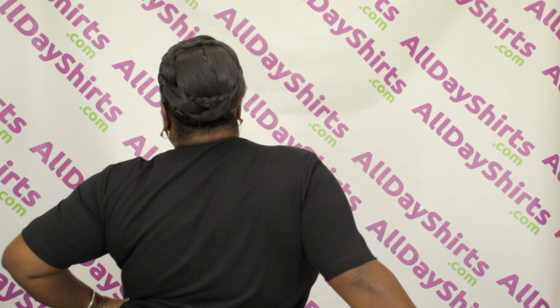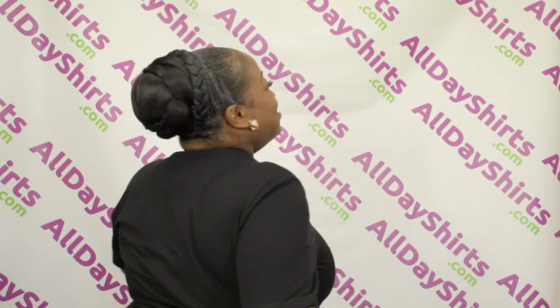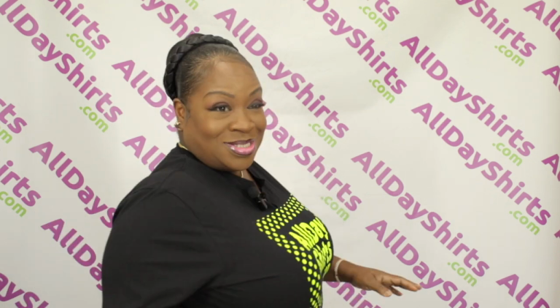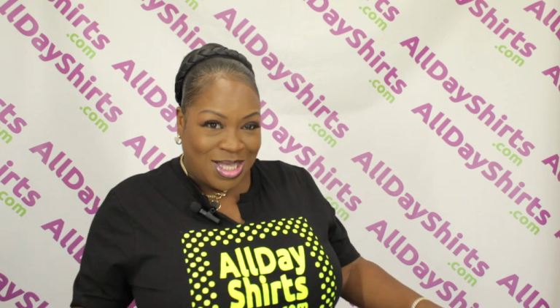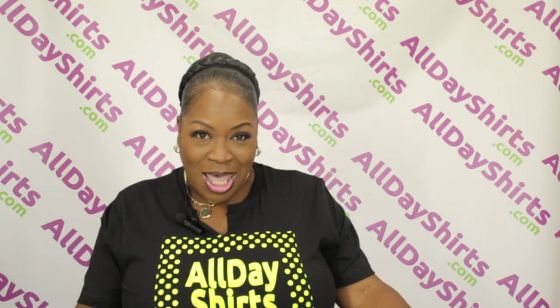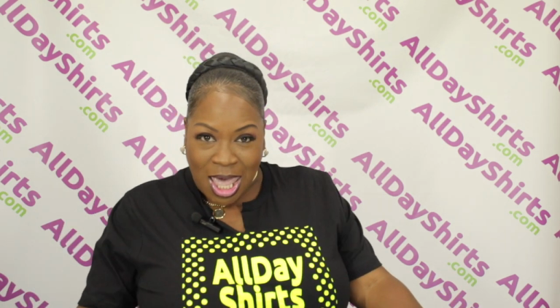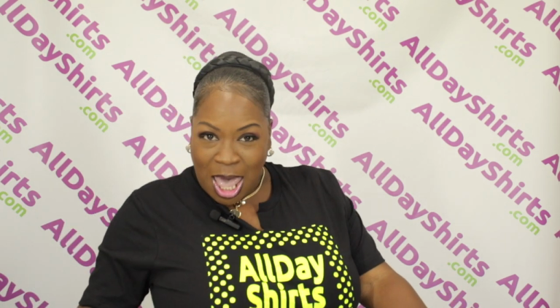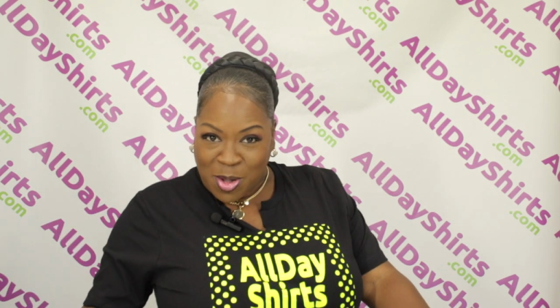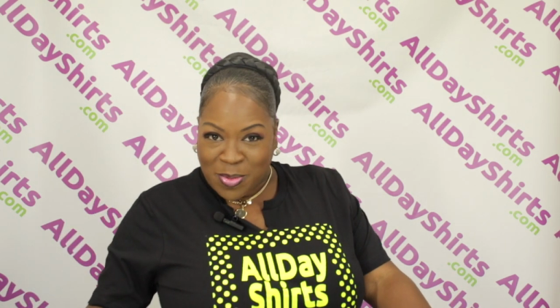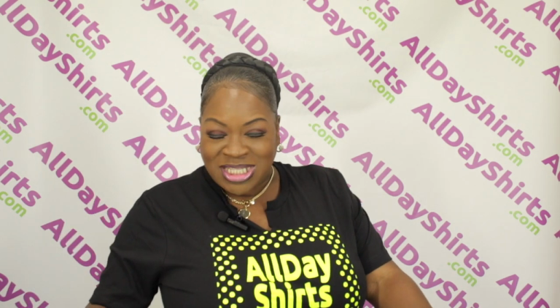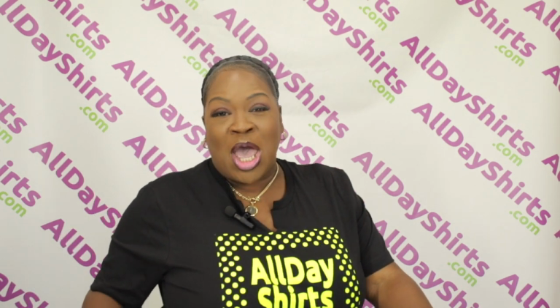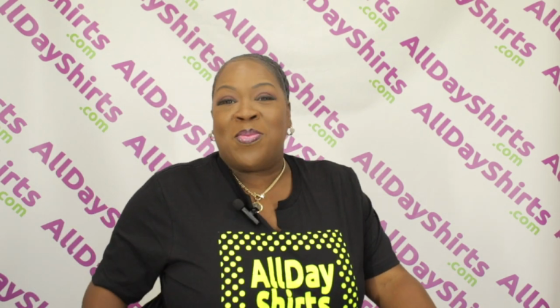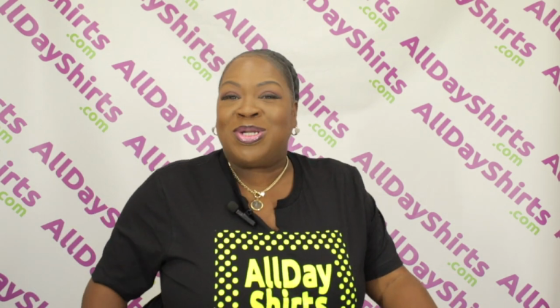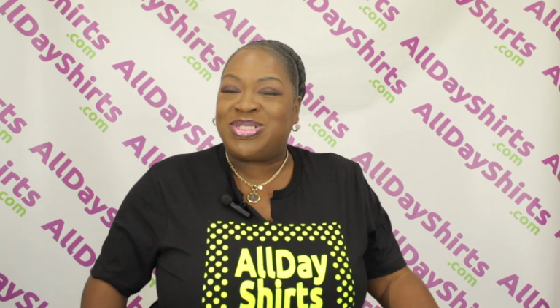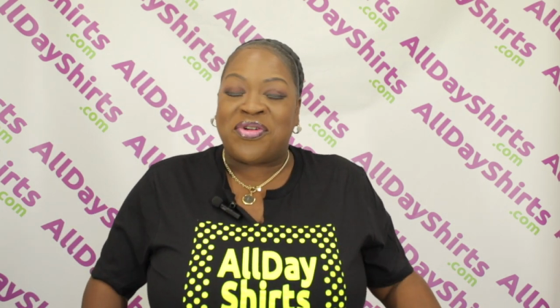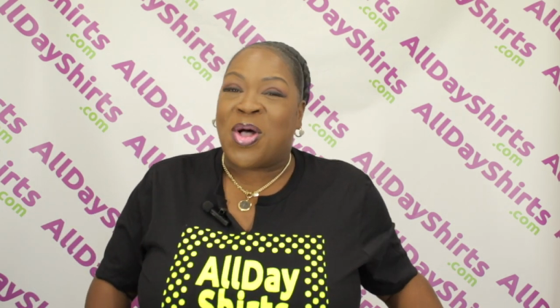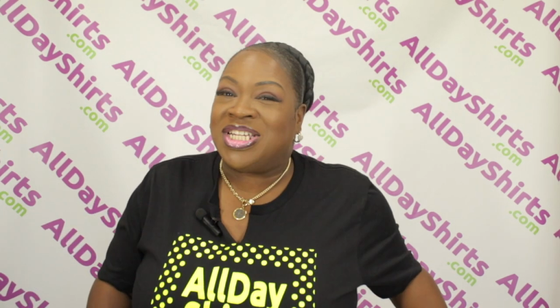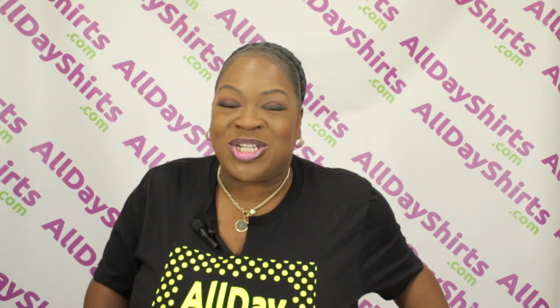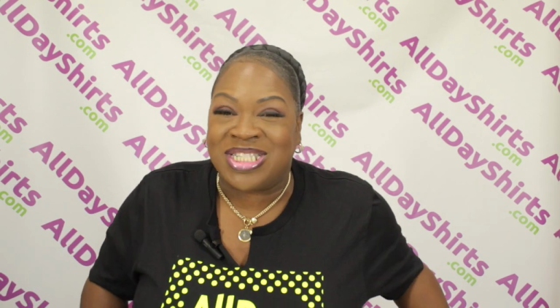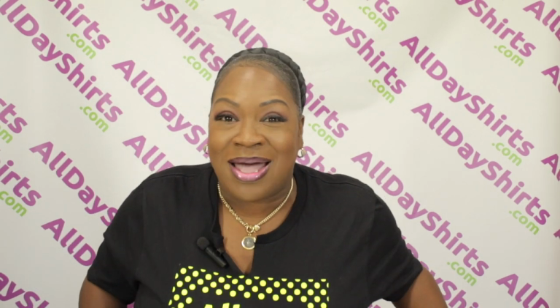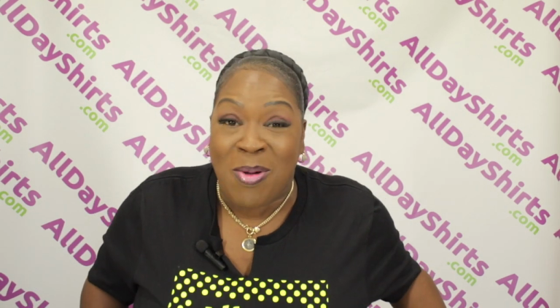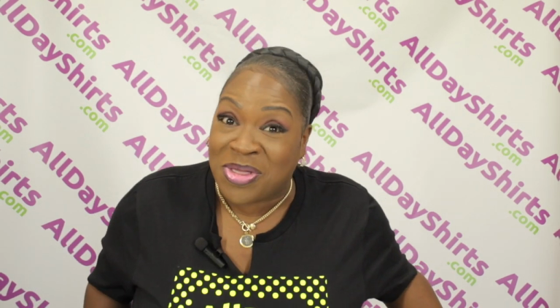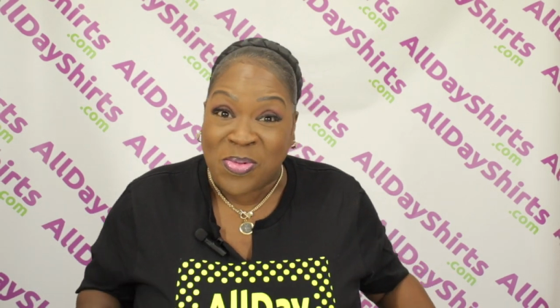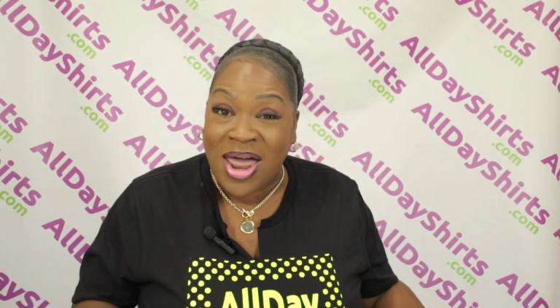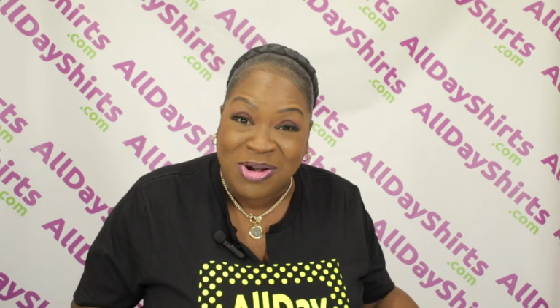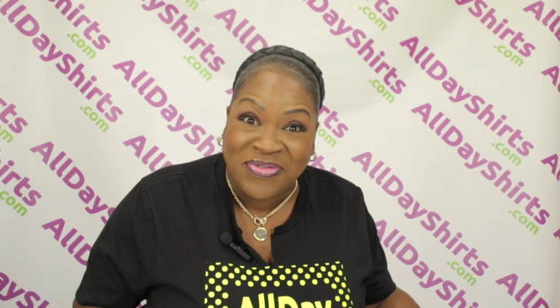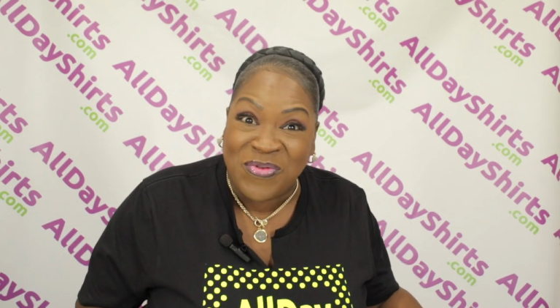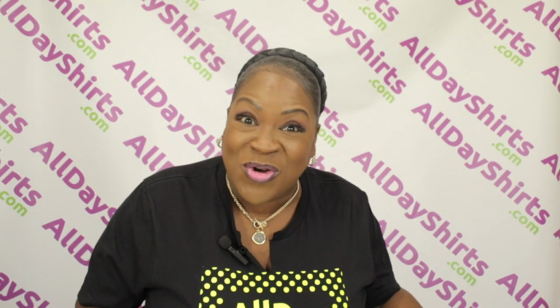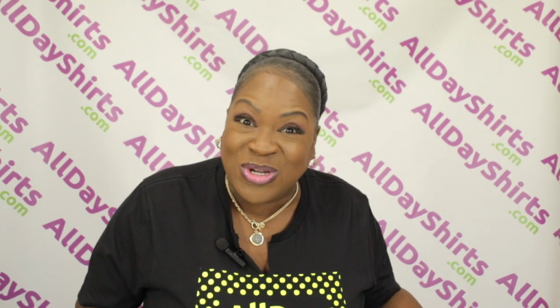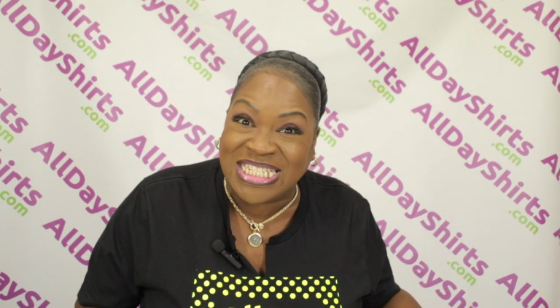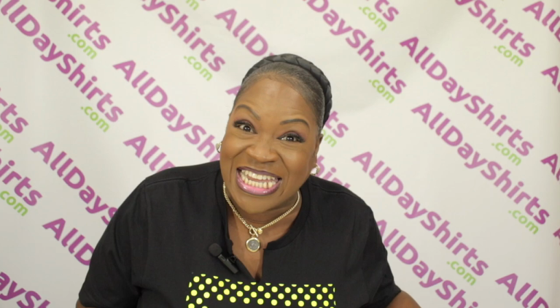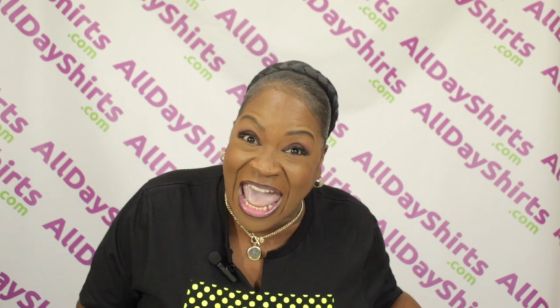Hi babies, Mama Dukes here from alldayshirts.com with a product review for you today.